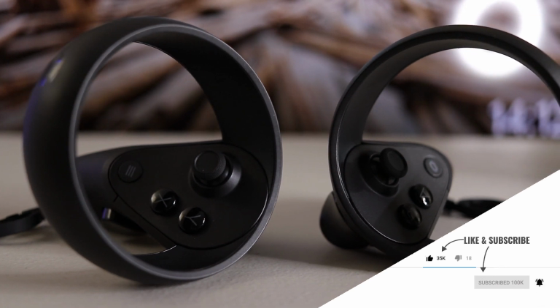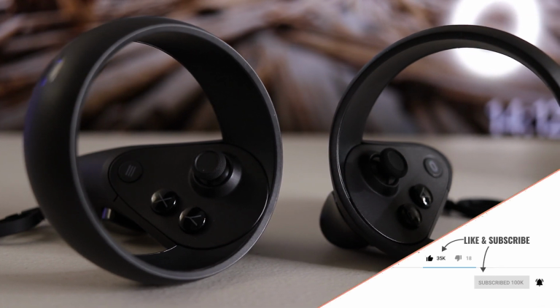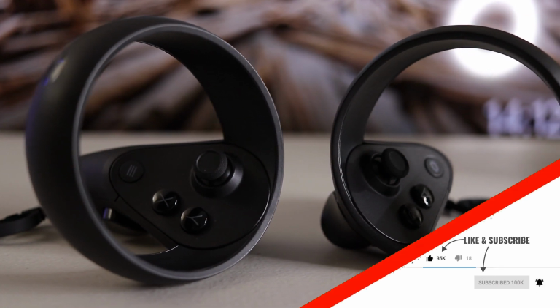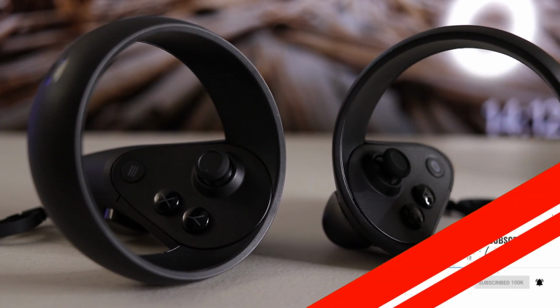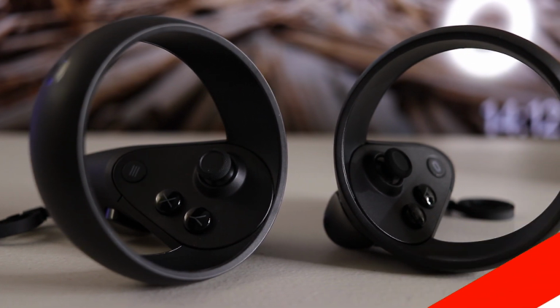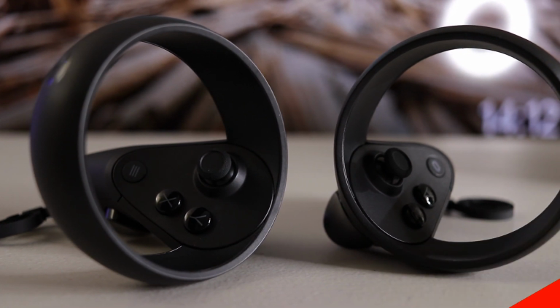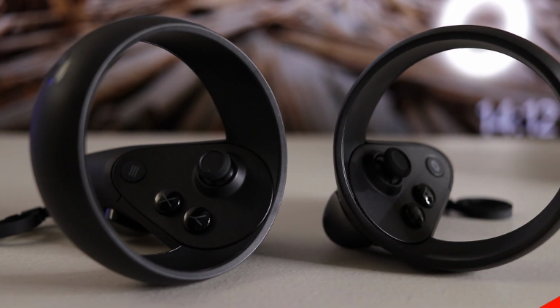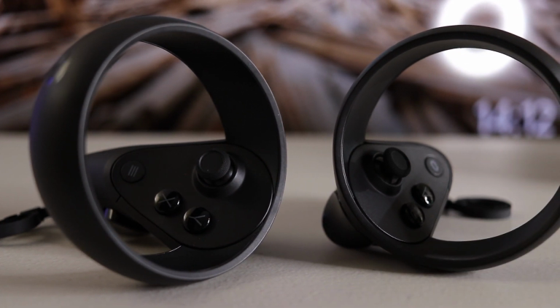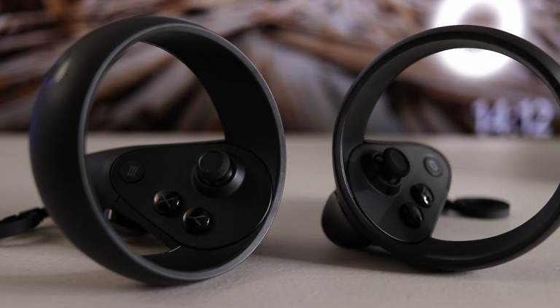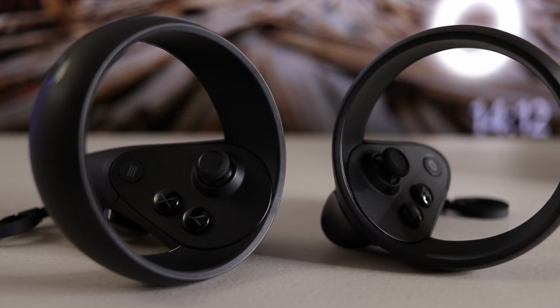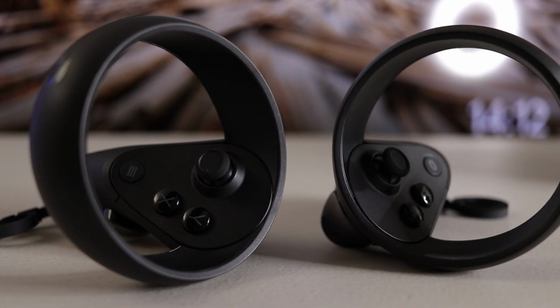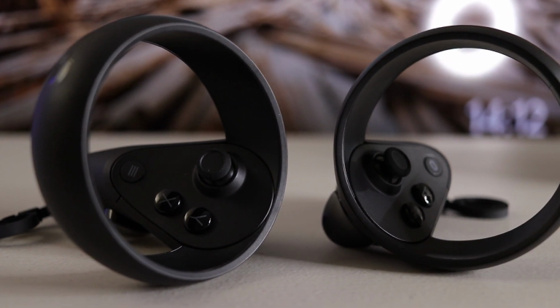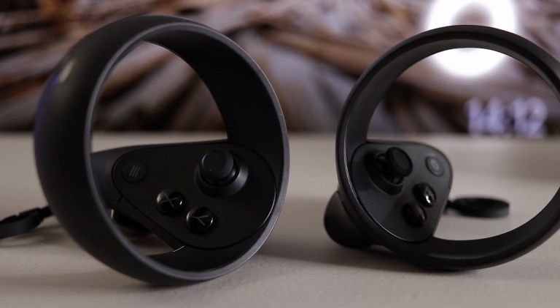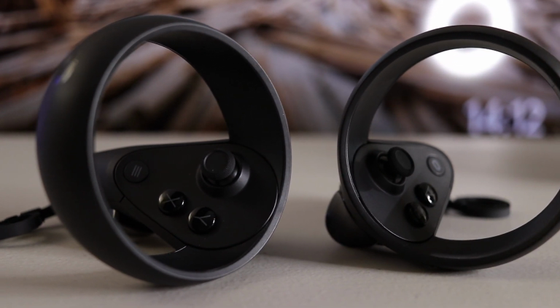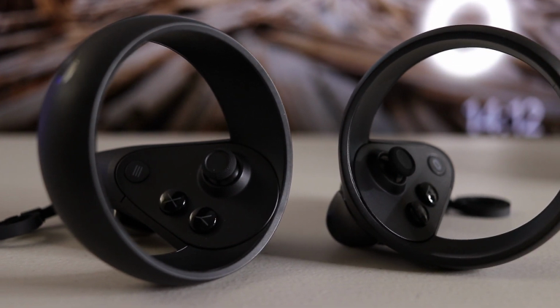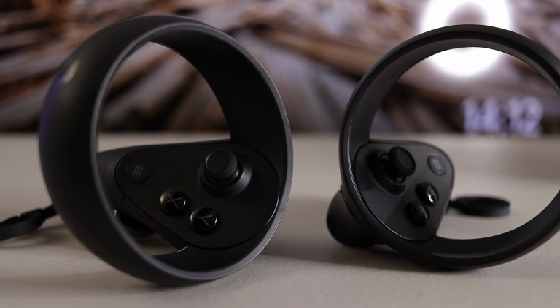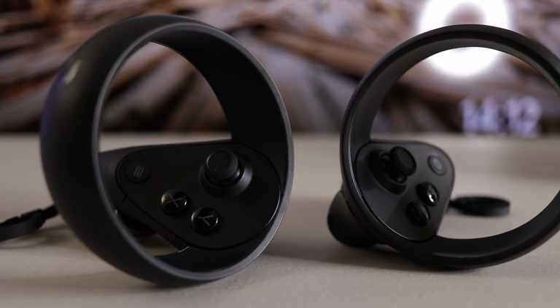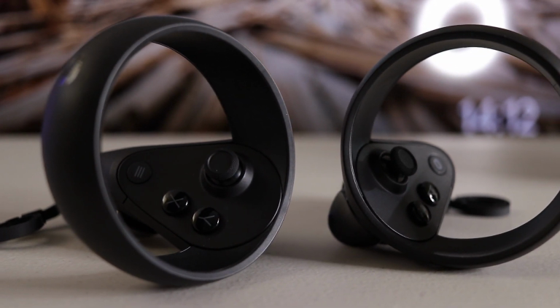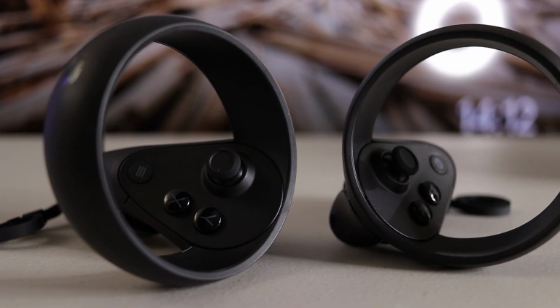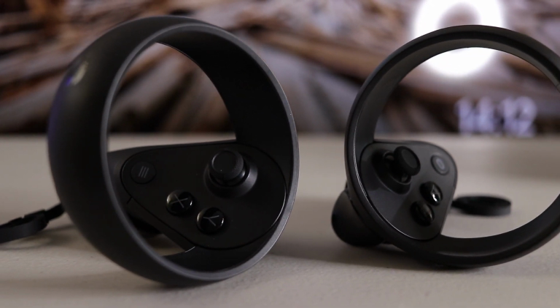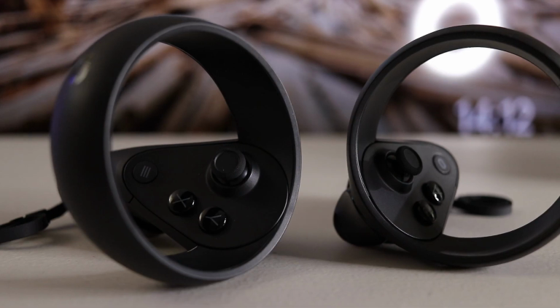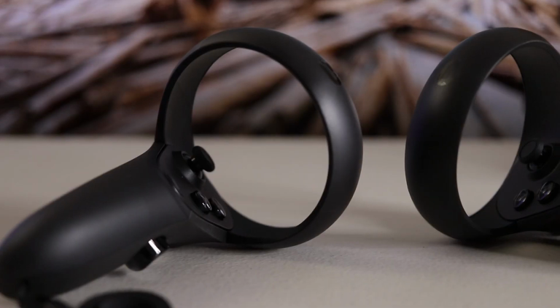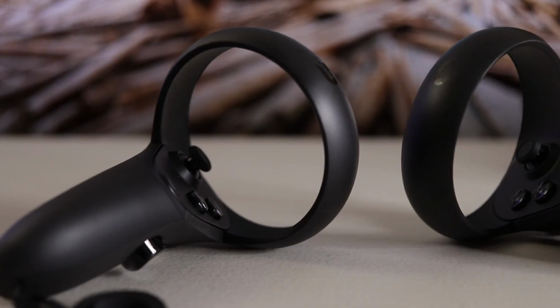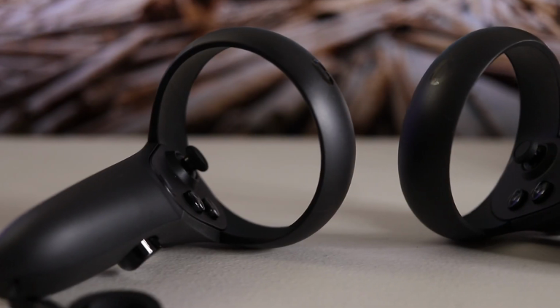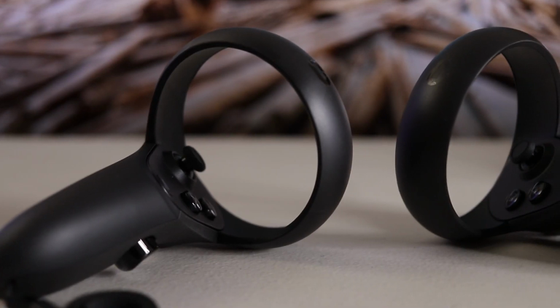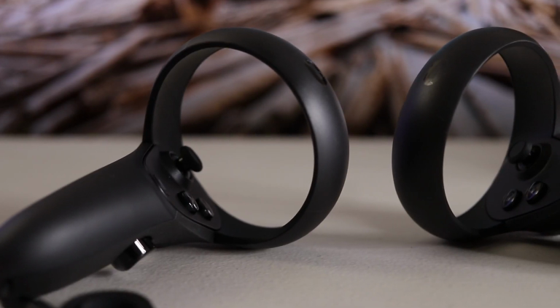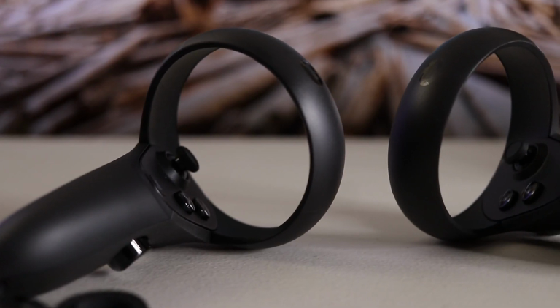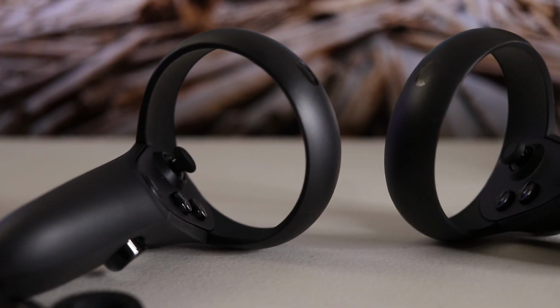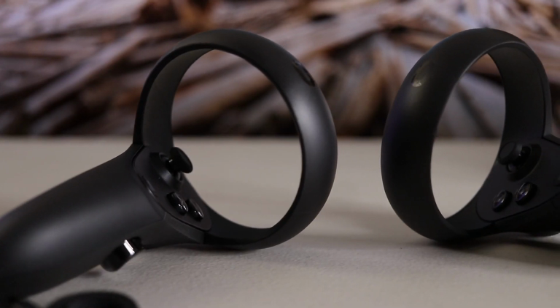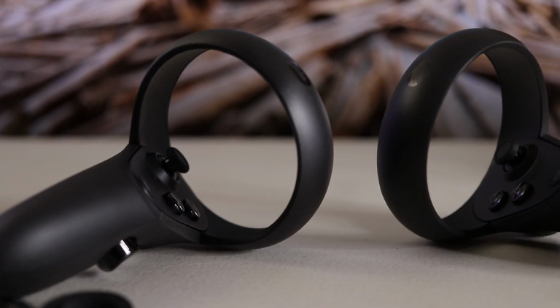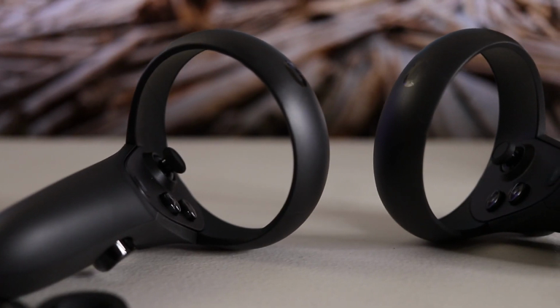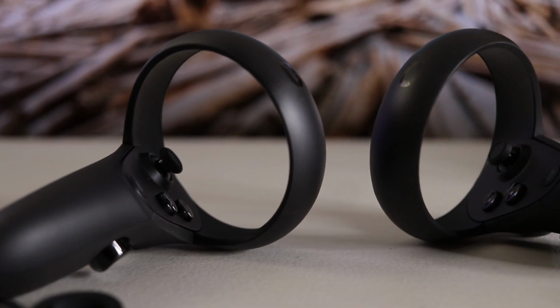For those who are new to VR, the Rift S and the Quest use the same Oculus Touch controller.